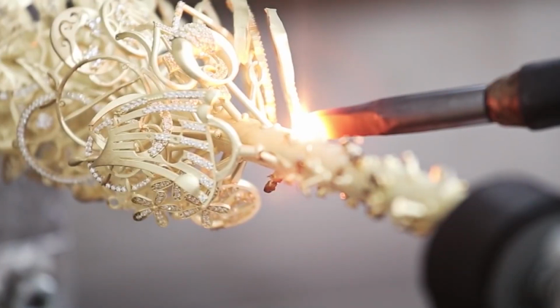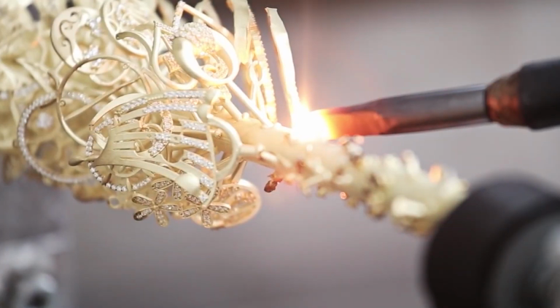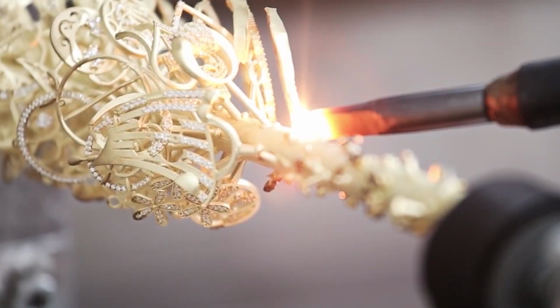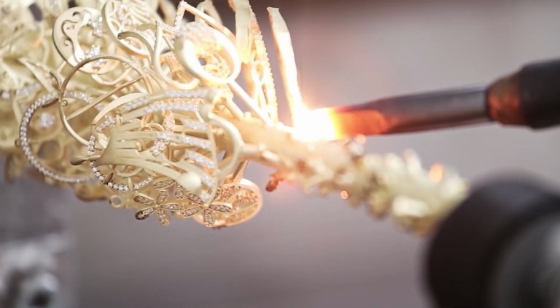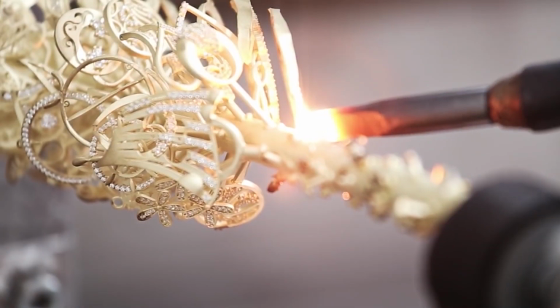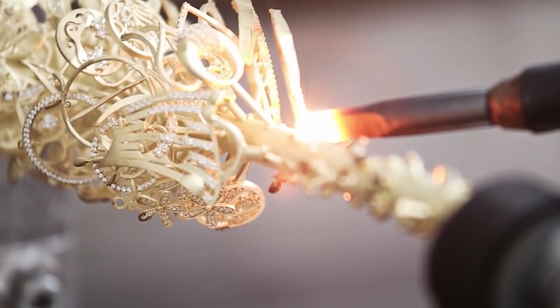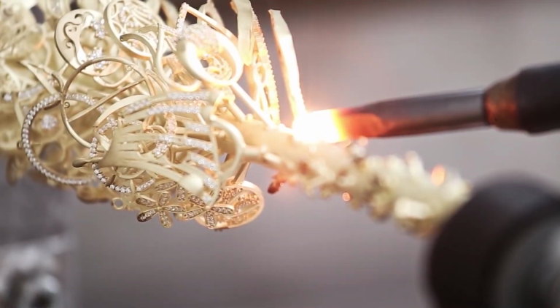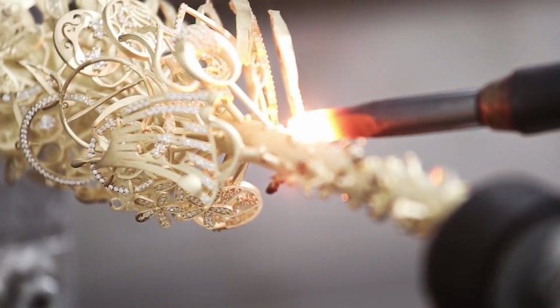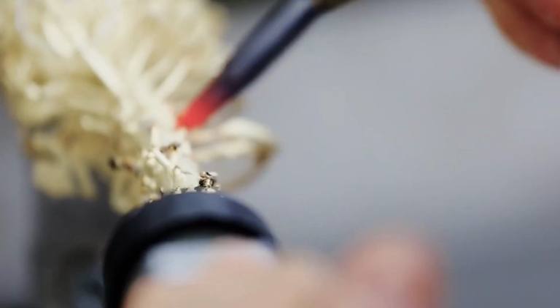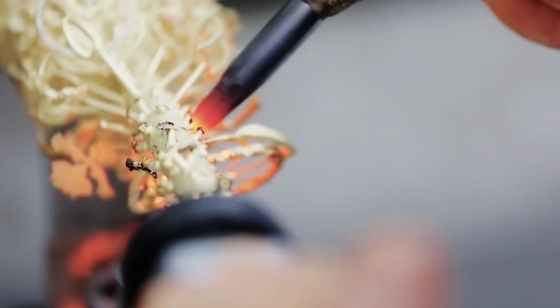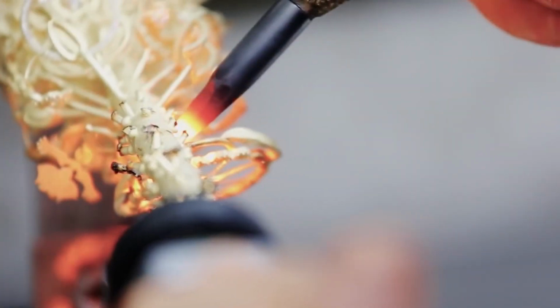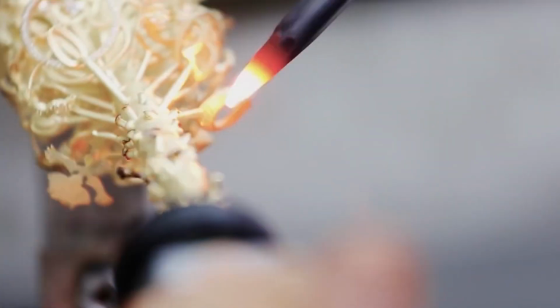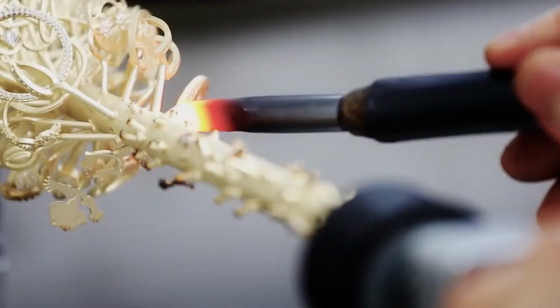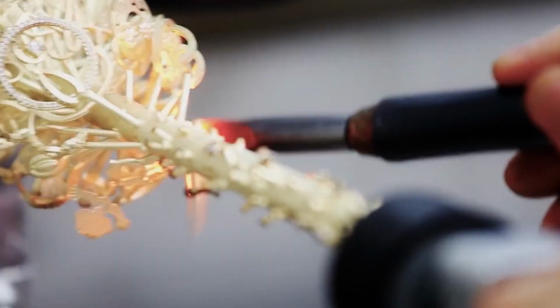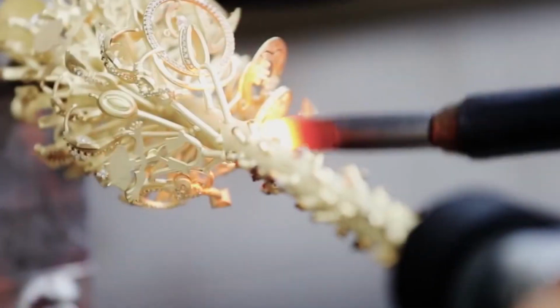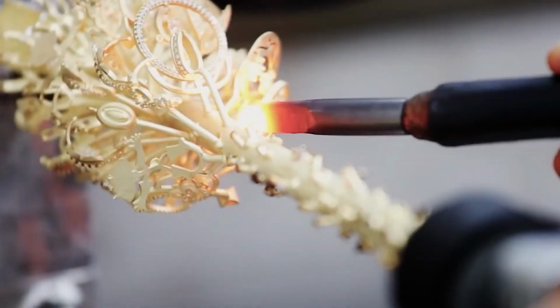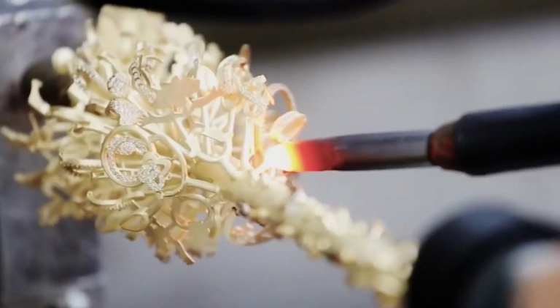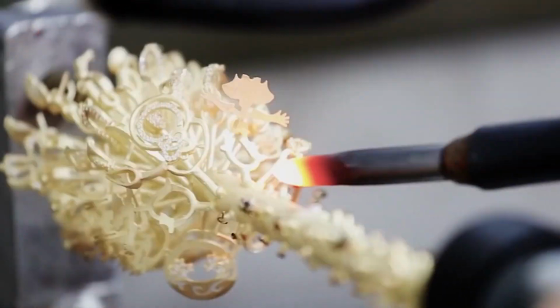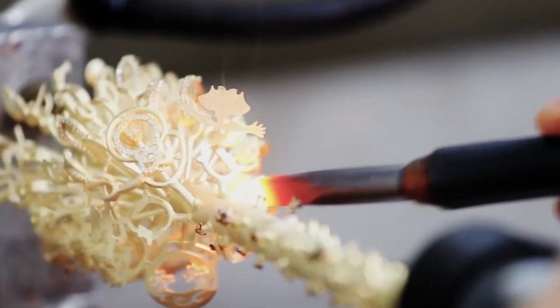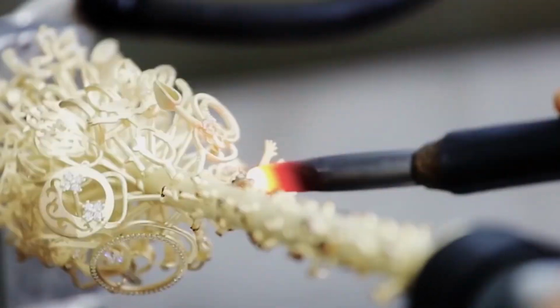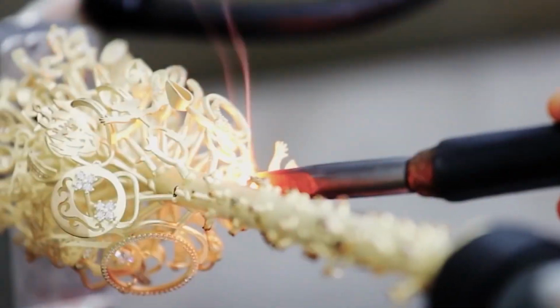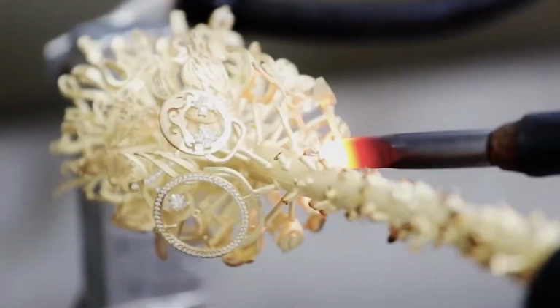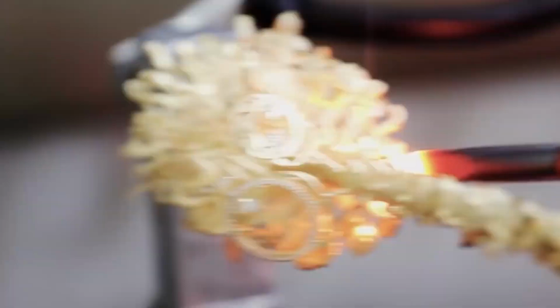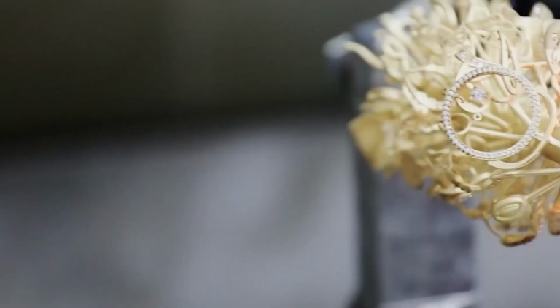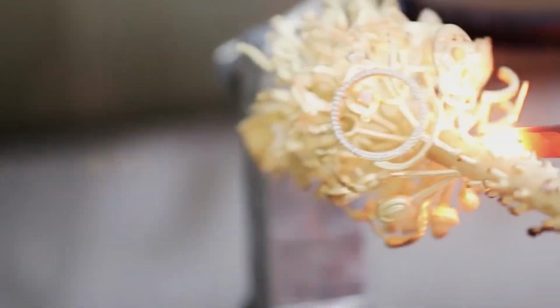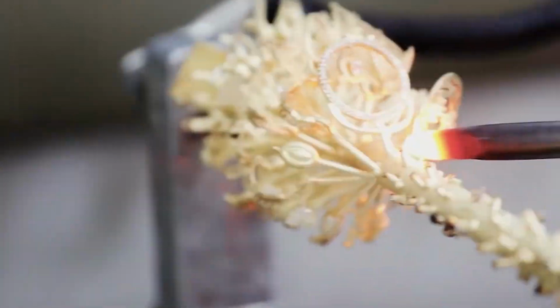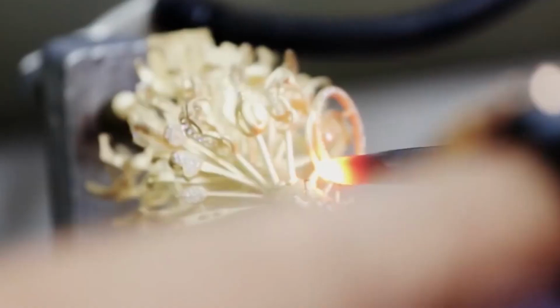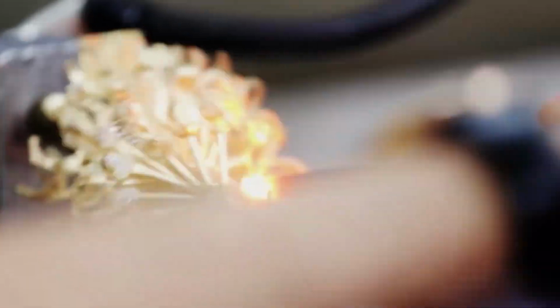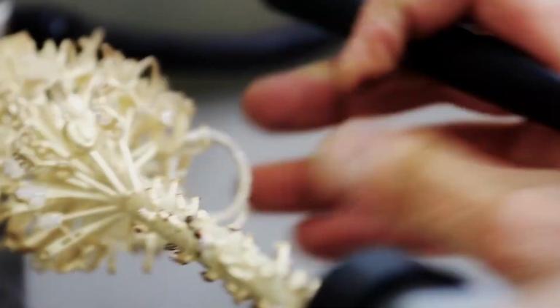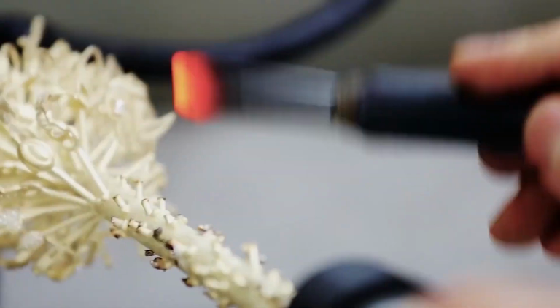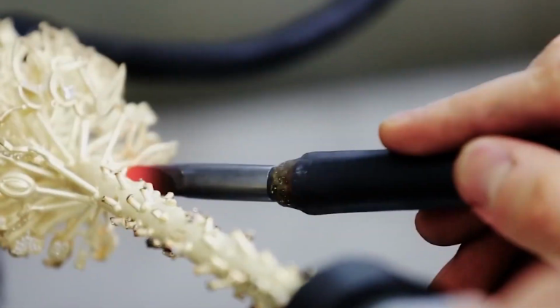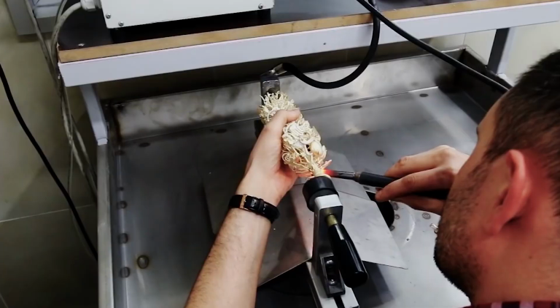The jewellery has now materialized and needs finishing and gemstone placement. This is the progression of gold jewellery from conception to completion.